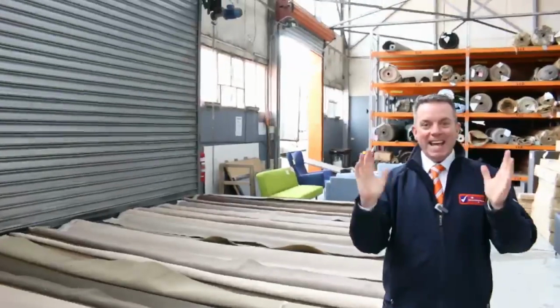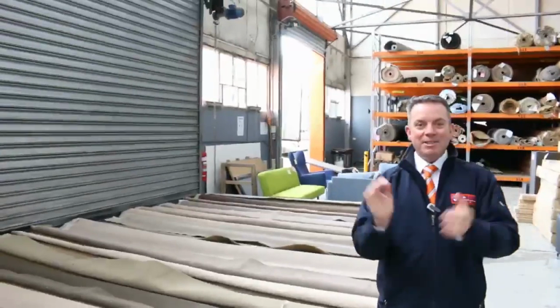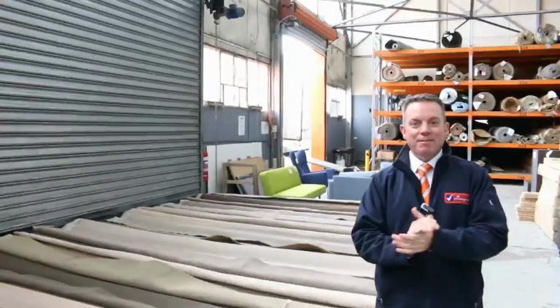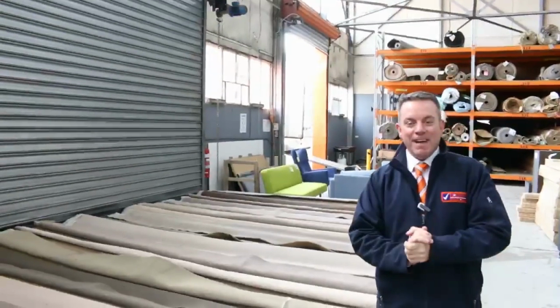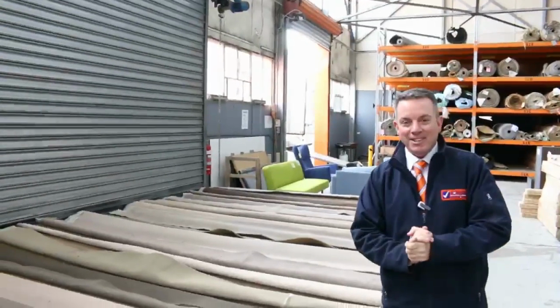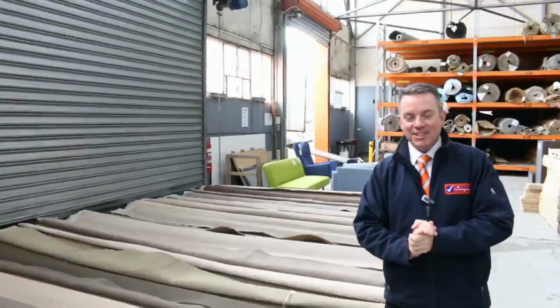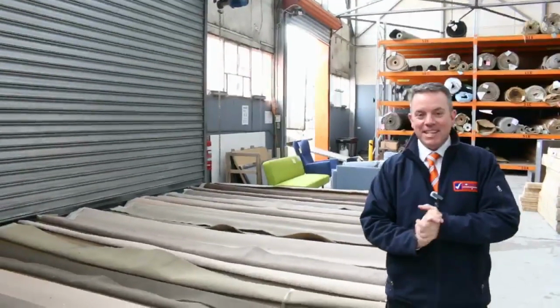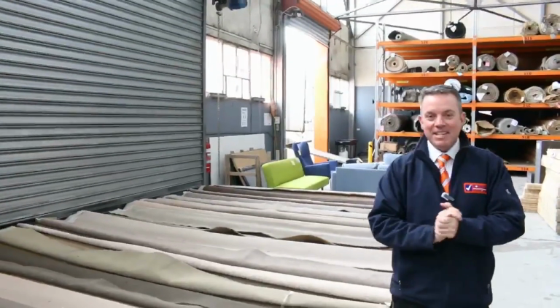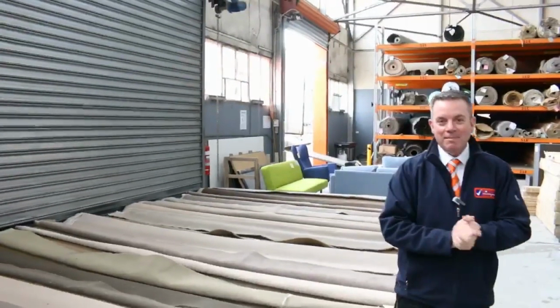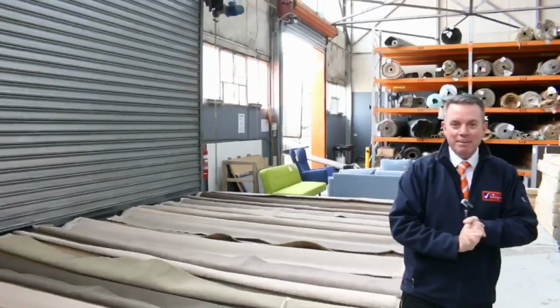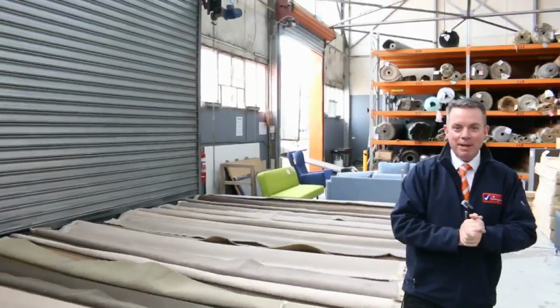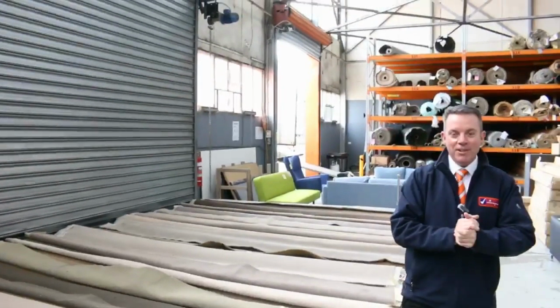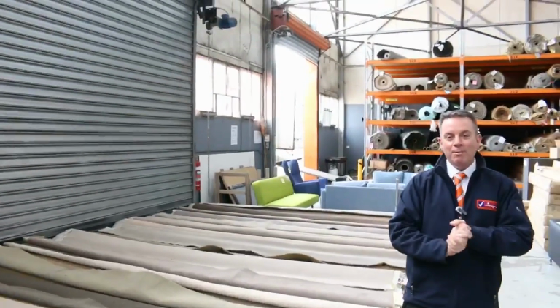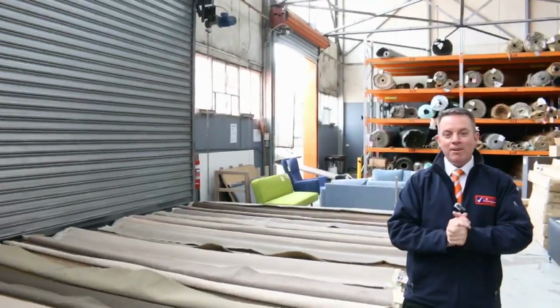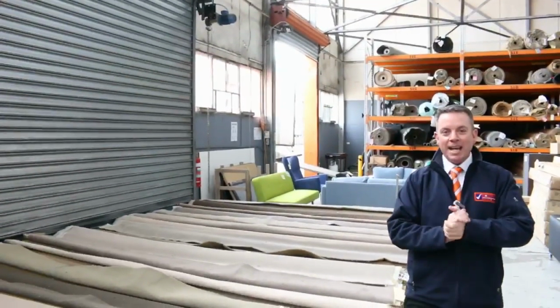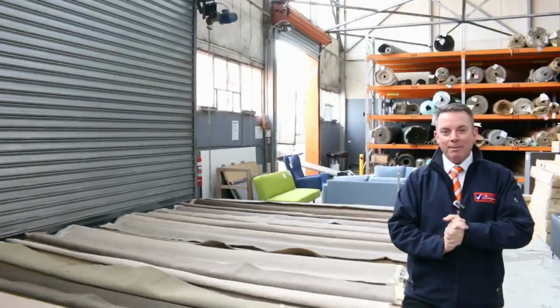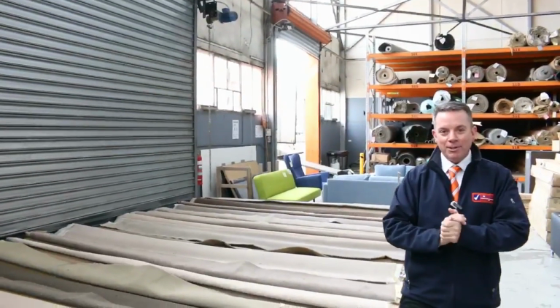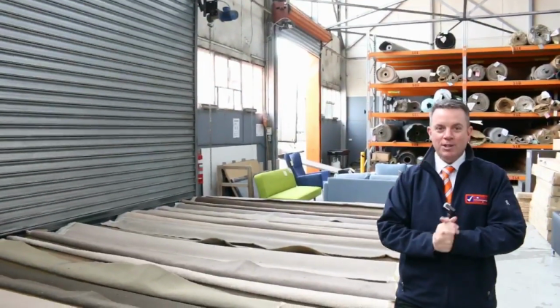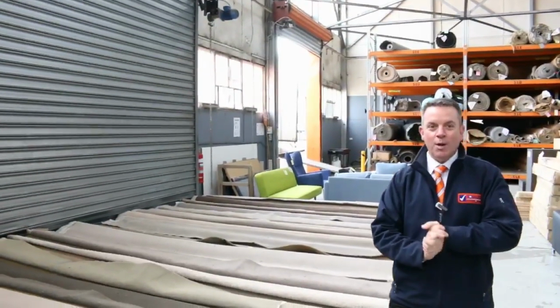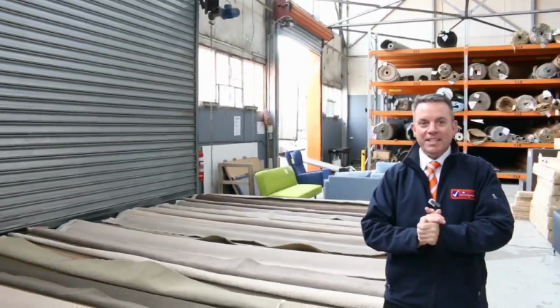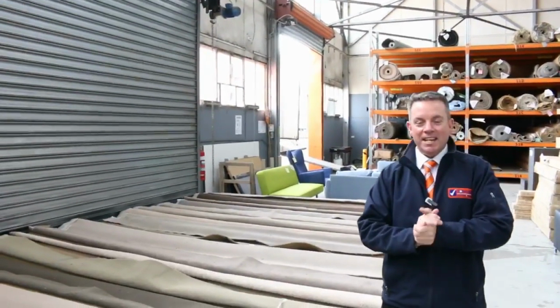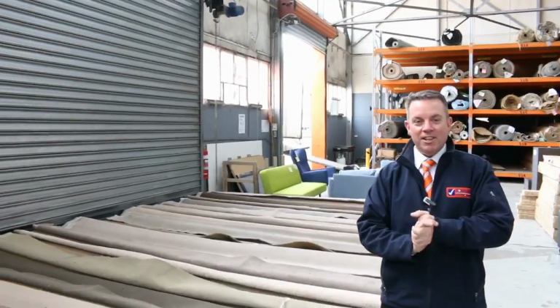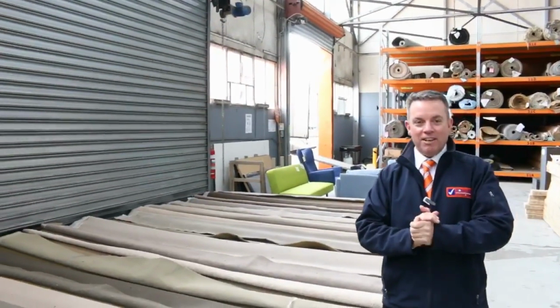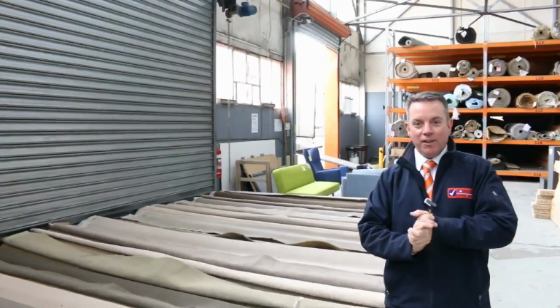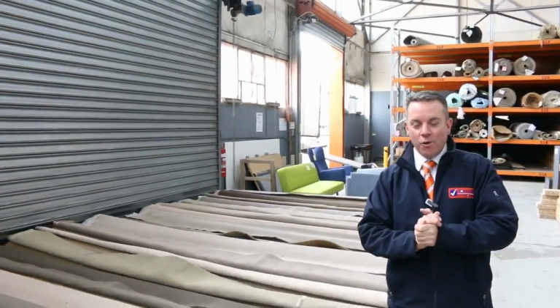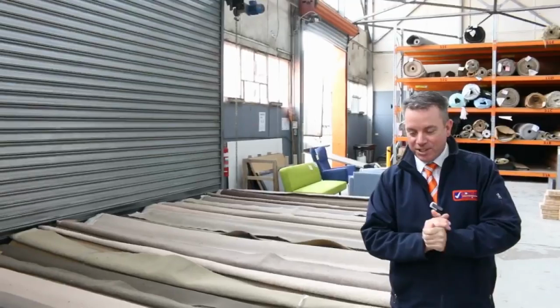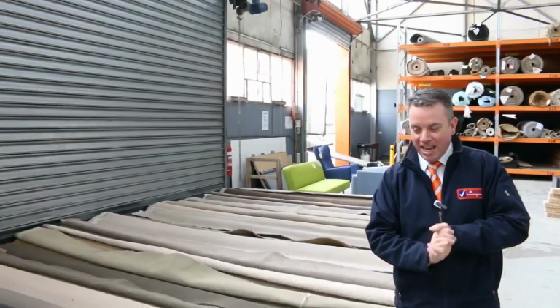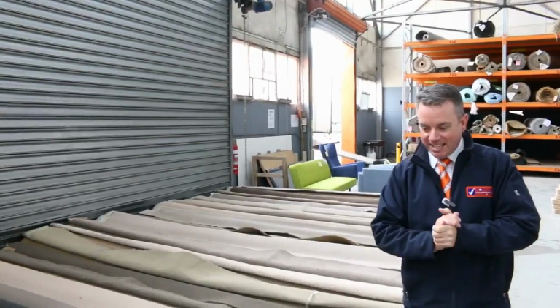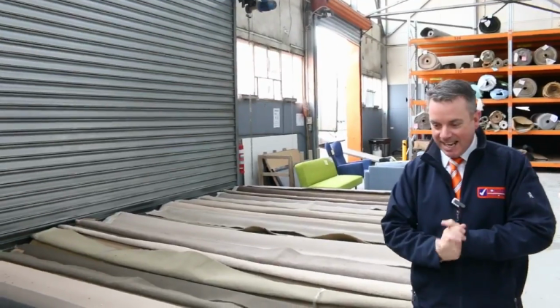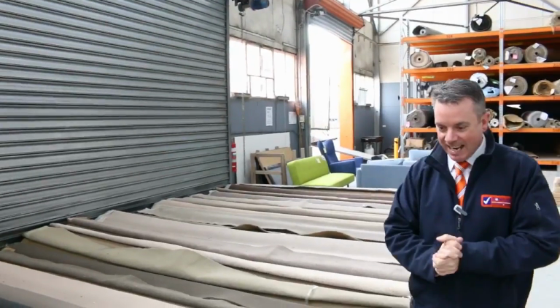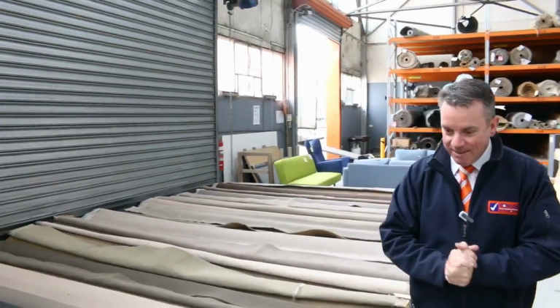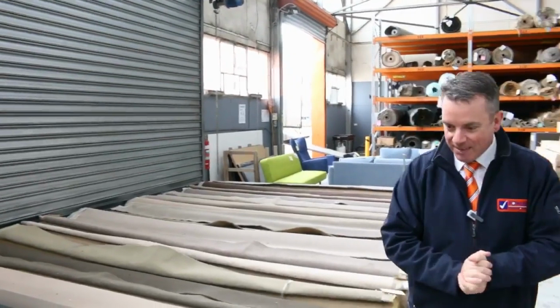G'day, I'm John from Fowles Auction Sales. I'm here to preview tomorrow's carpet auction. It's Wednesday the 30th of August at 10am.